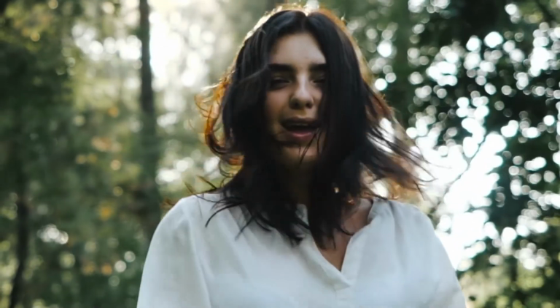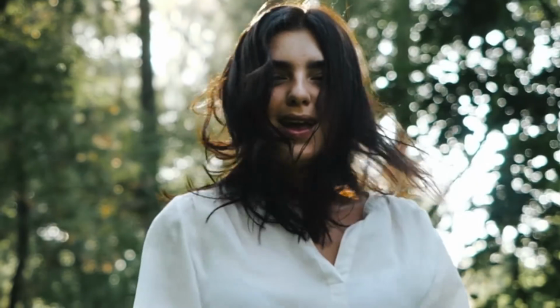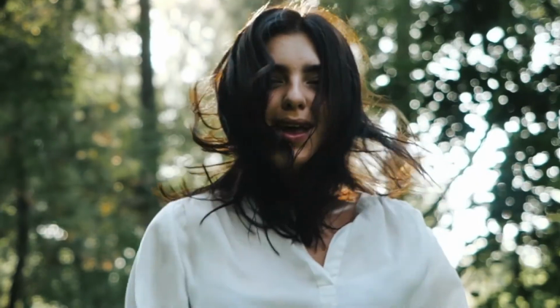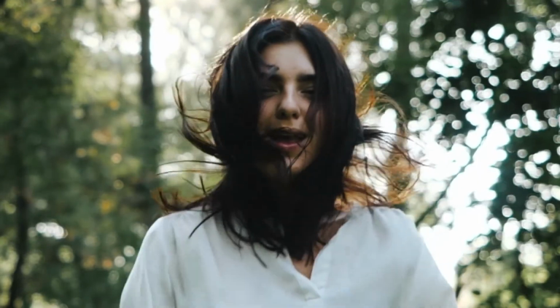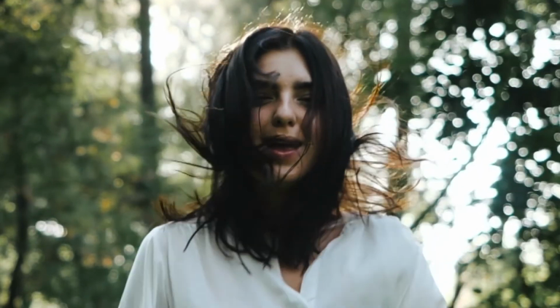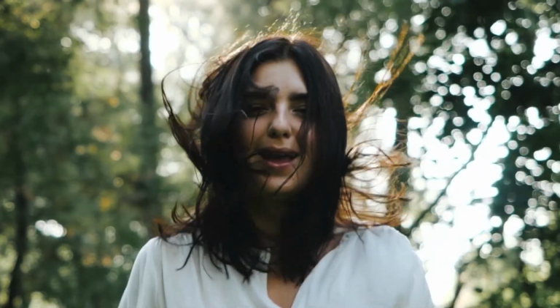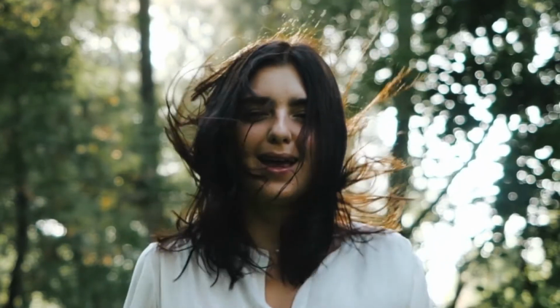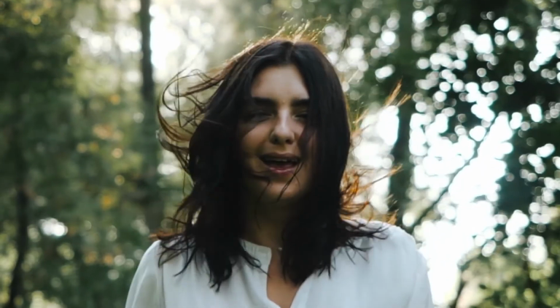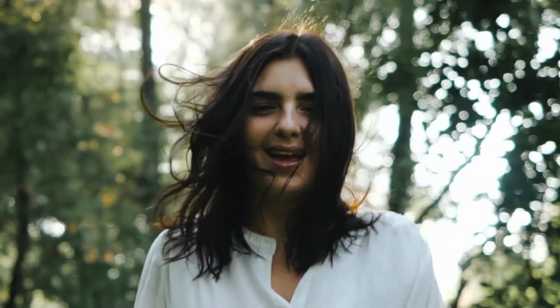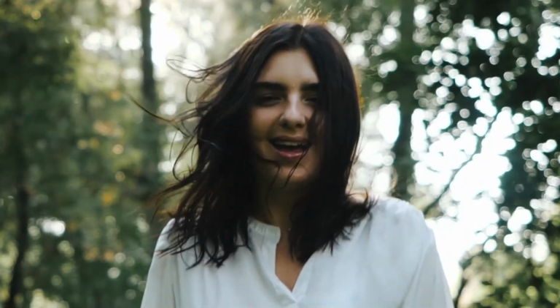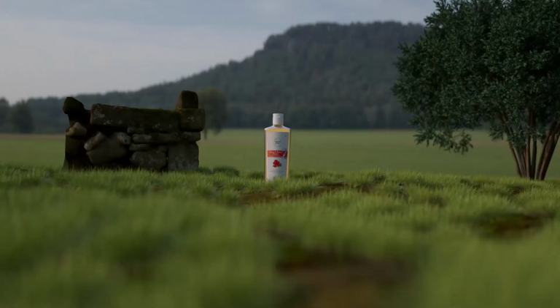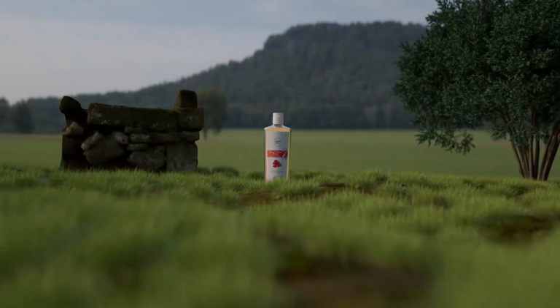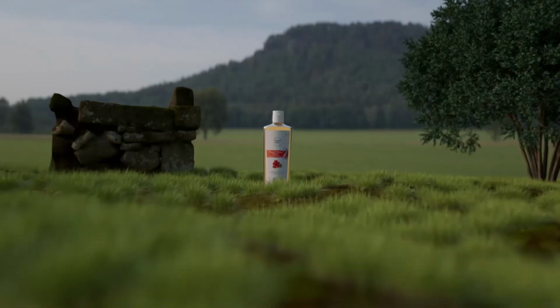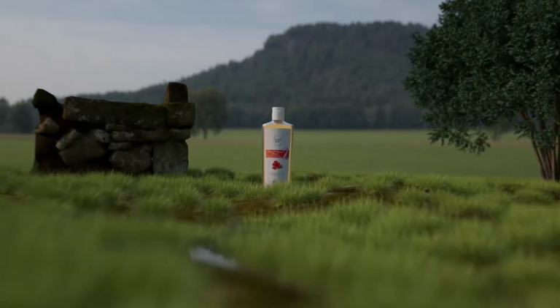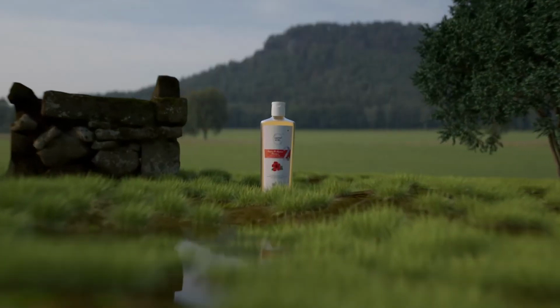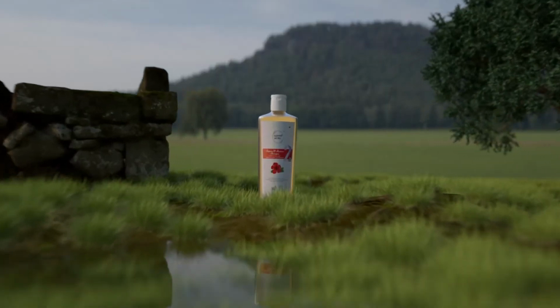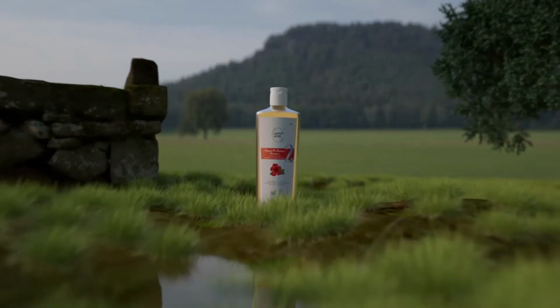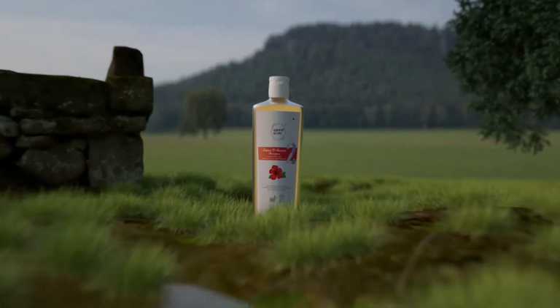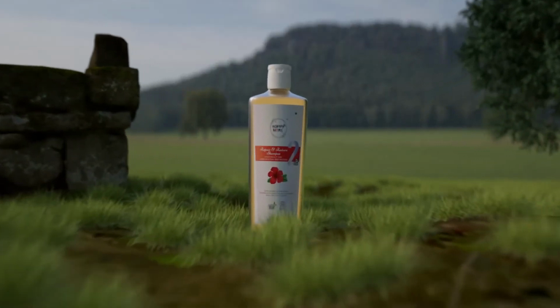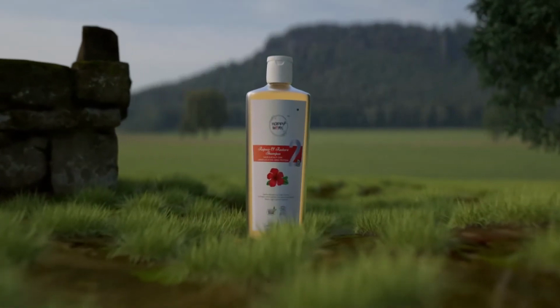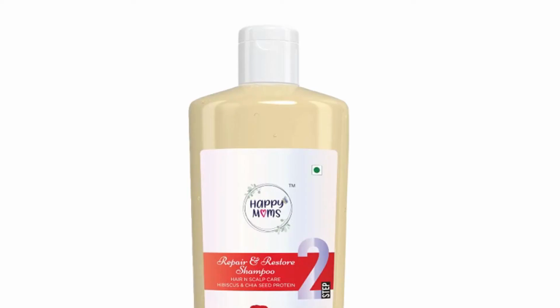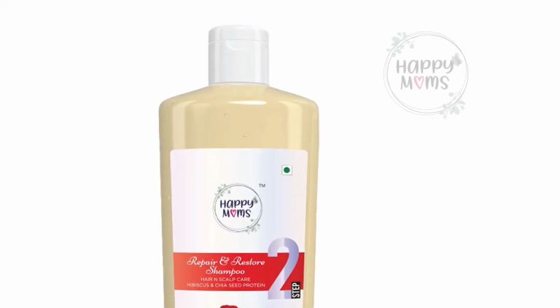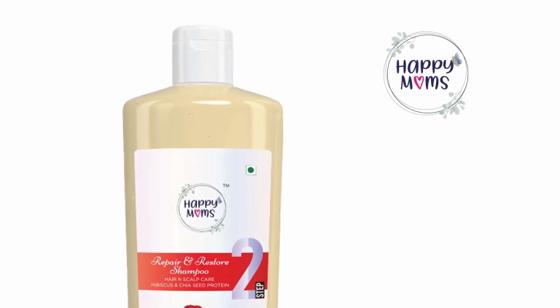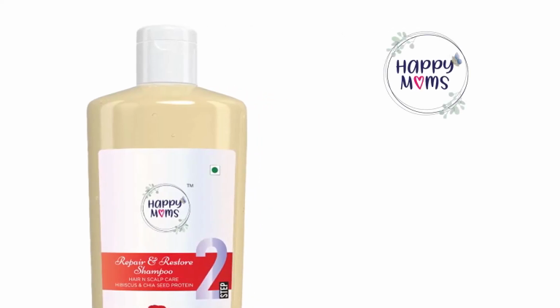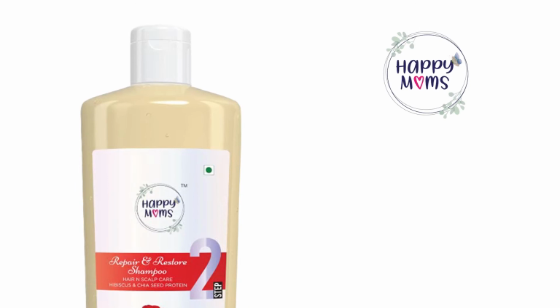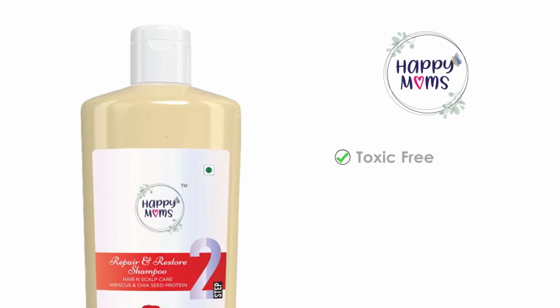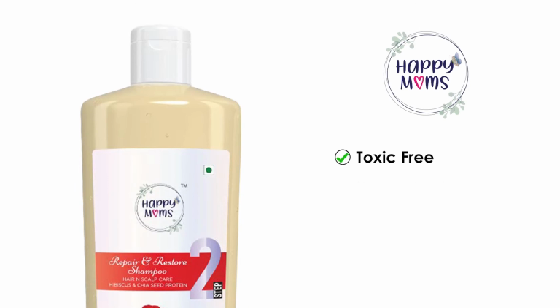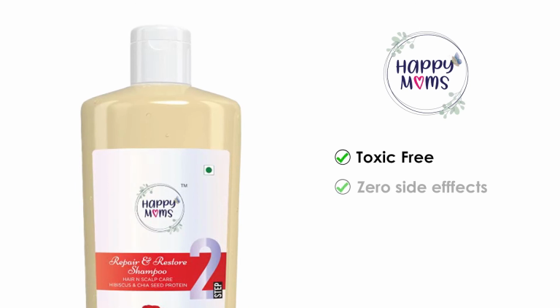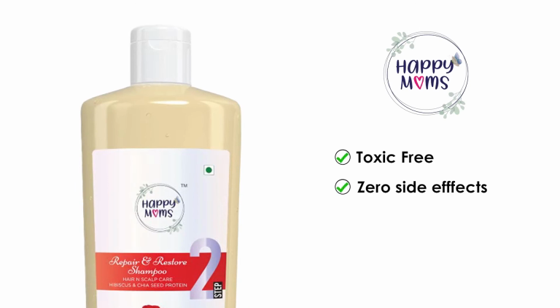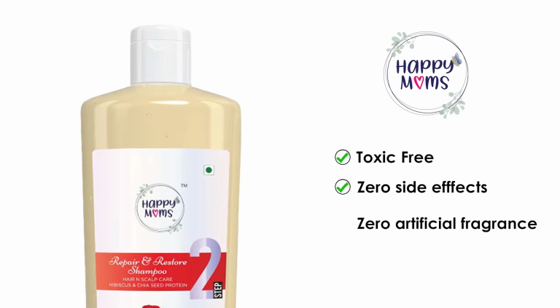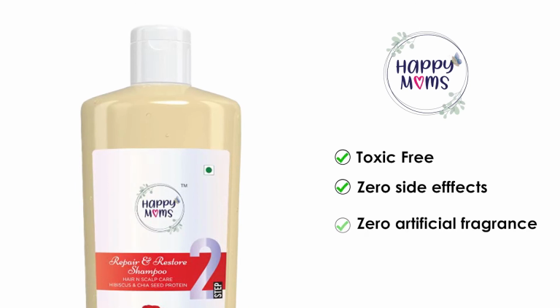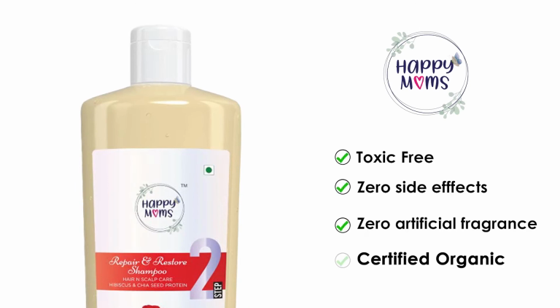Discover the perfect shampoo for your hair — Happy Mom's Repair and Restore Shampoo.